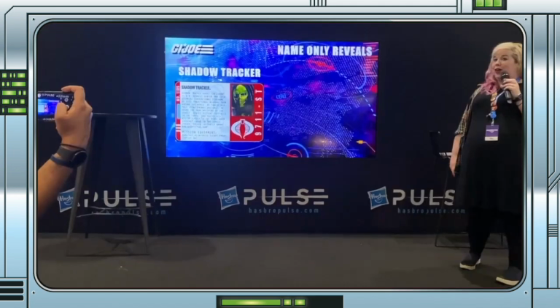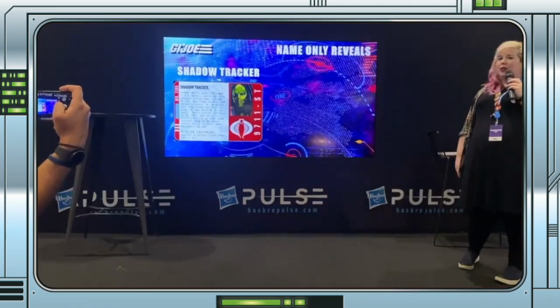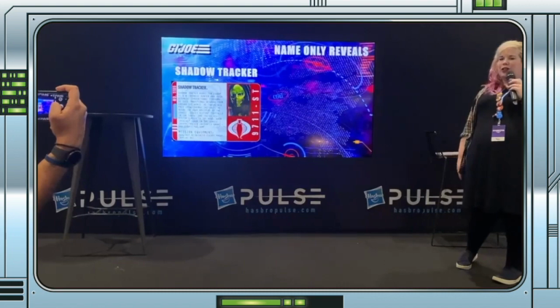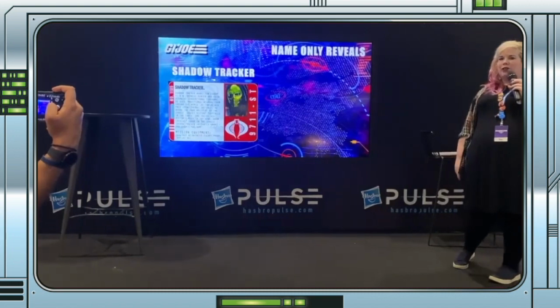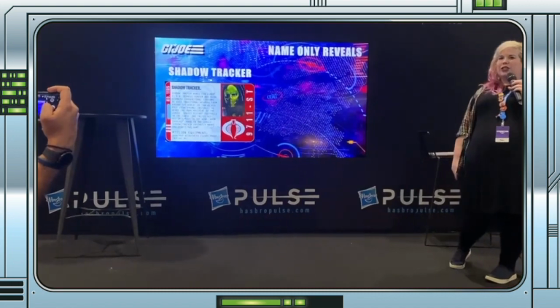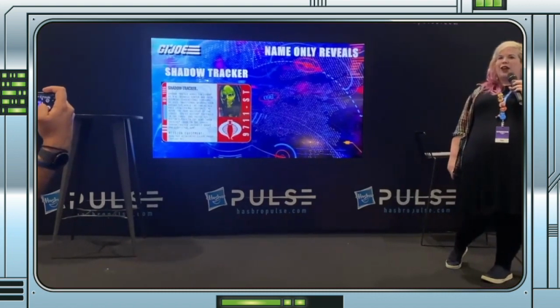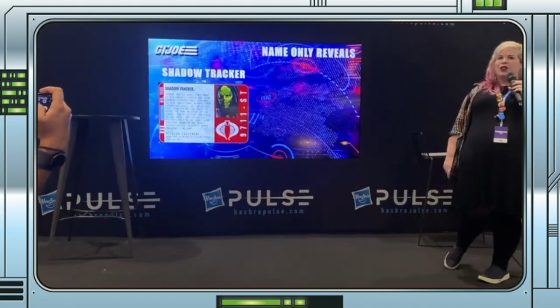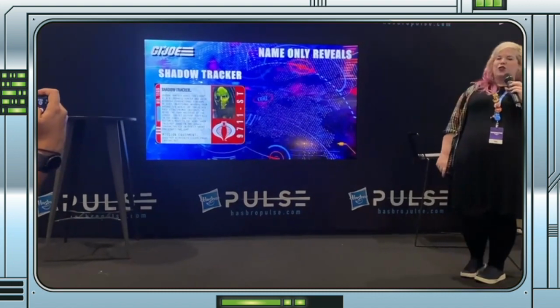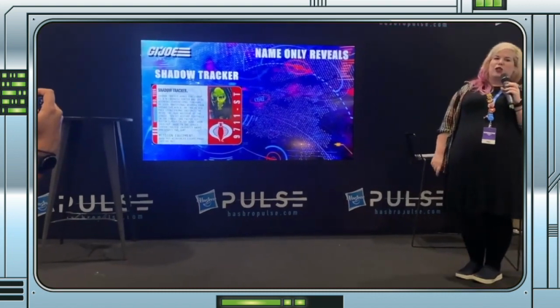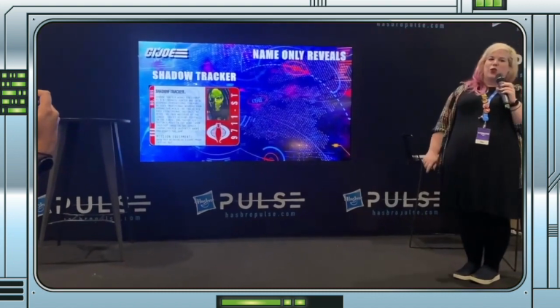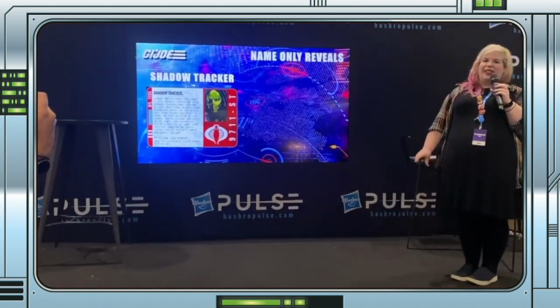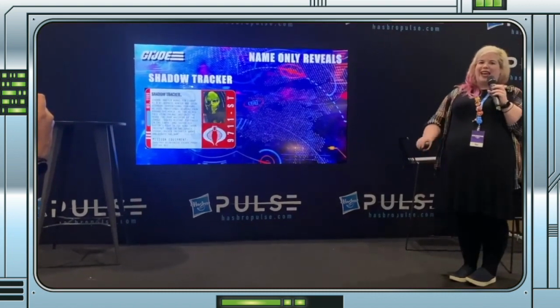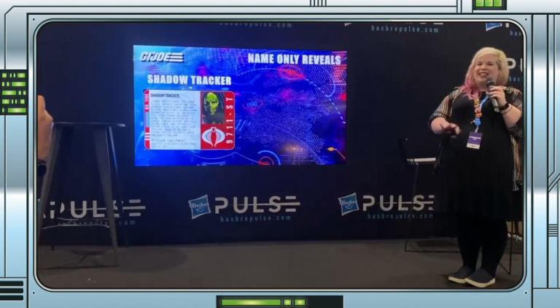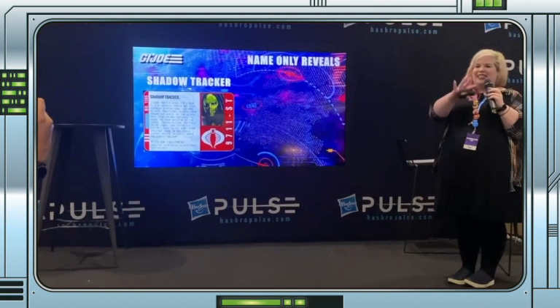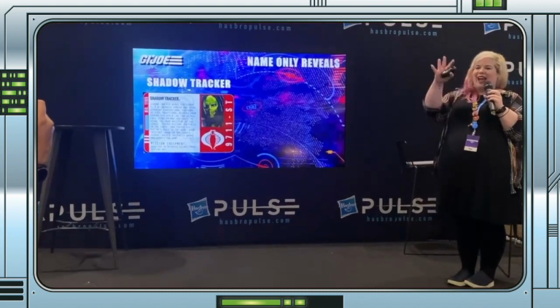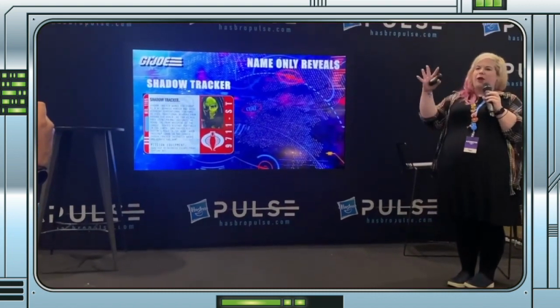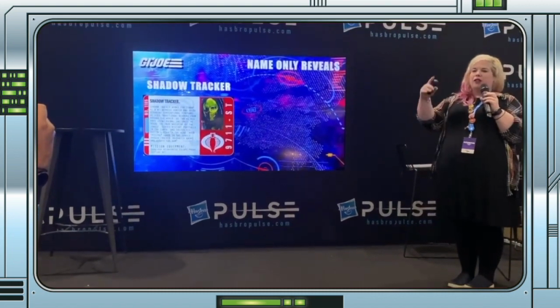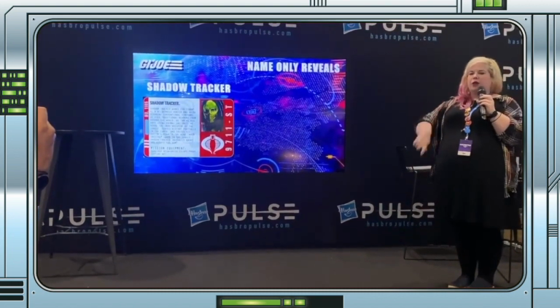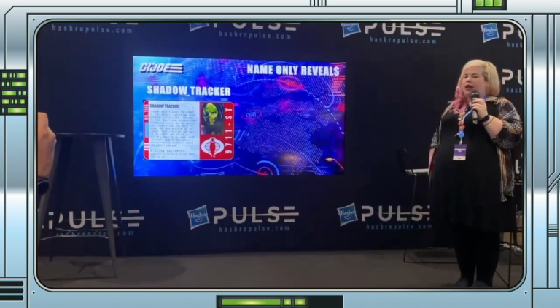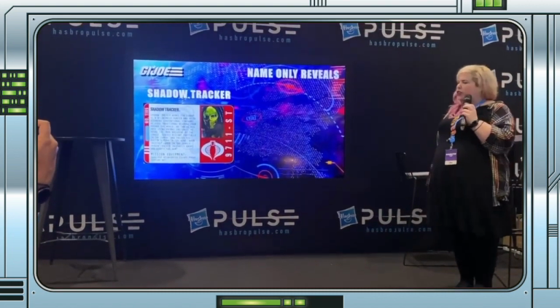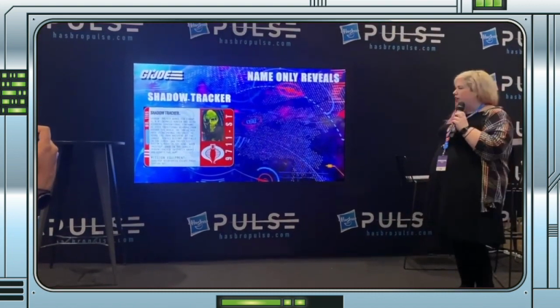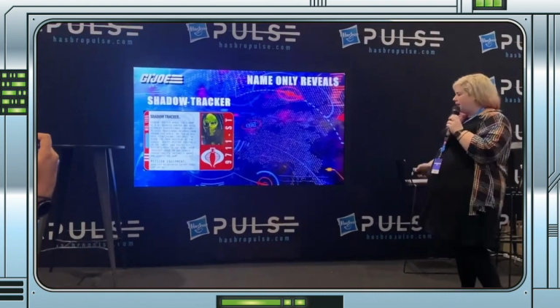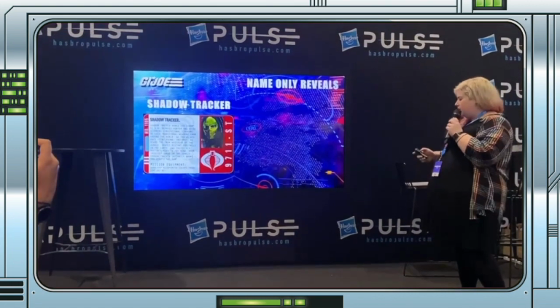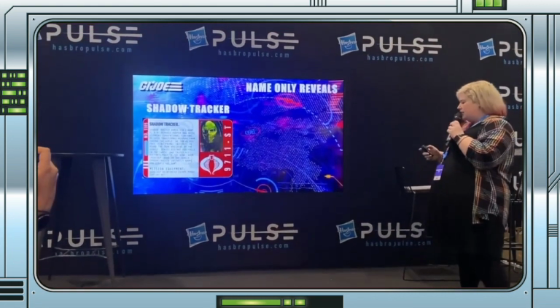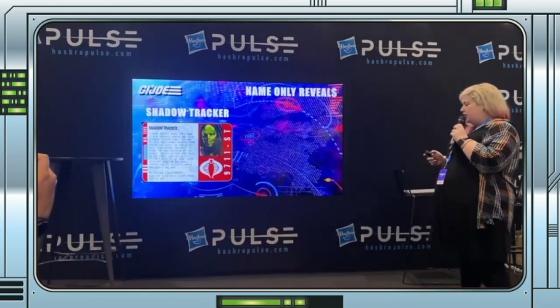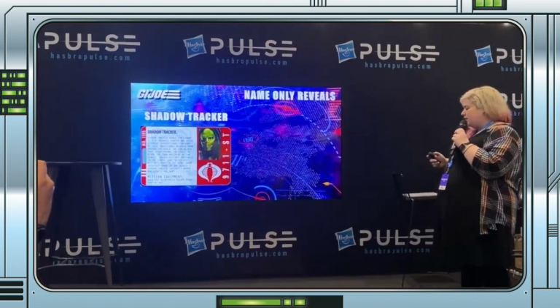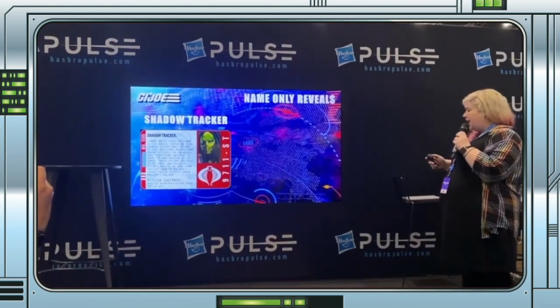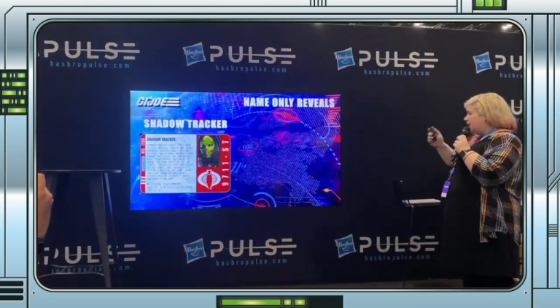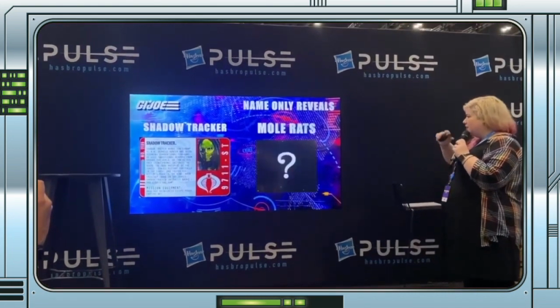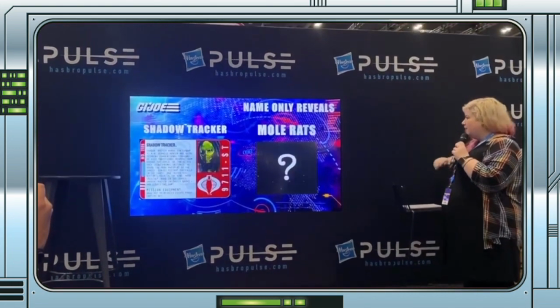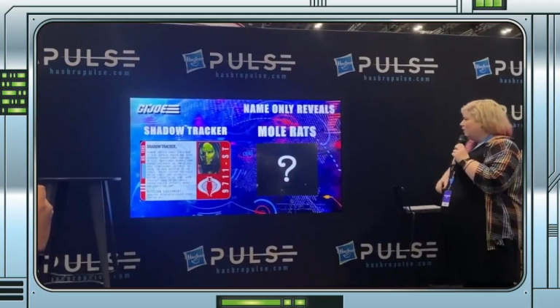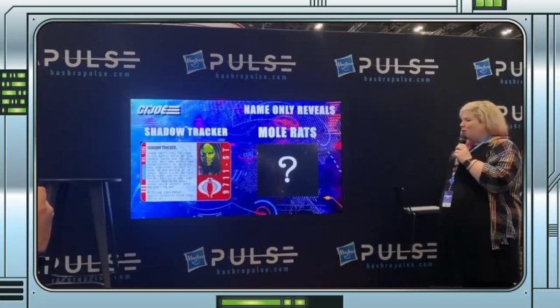Emily reveals a number of Classified characters at MCM London Comic Con, but what is a mole rat?